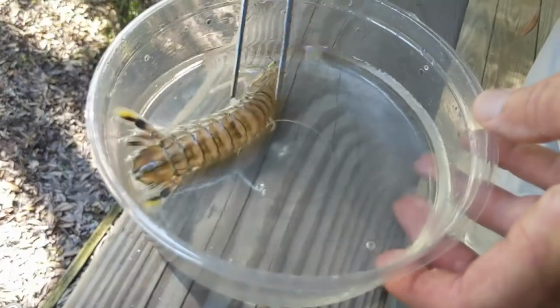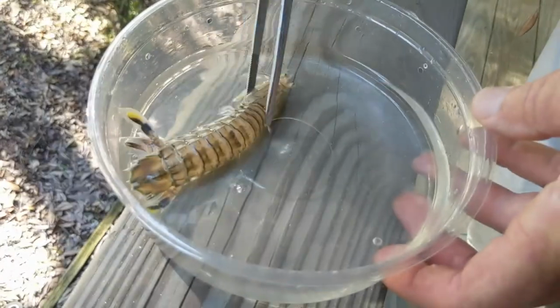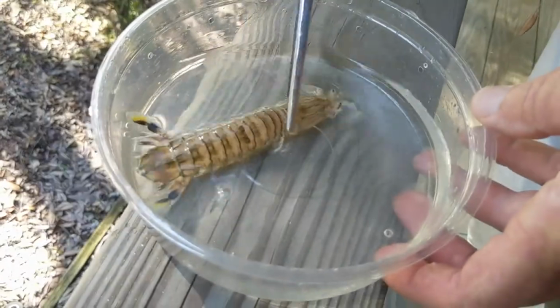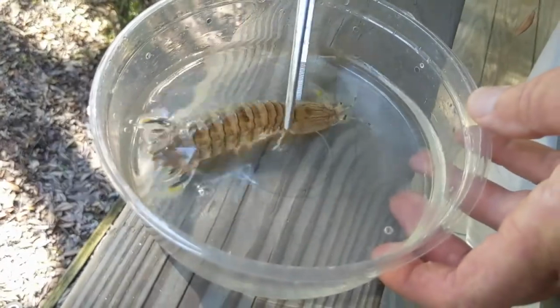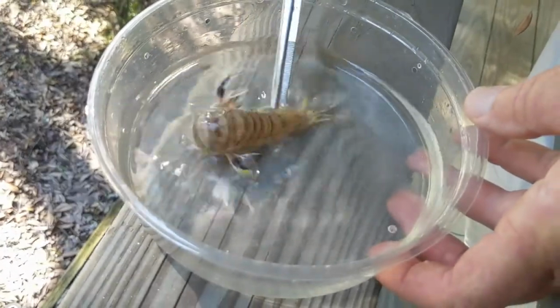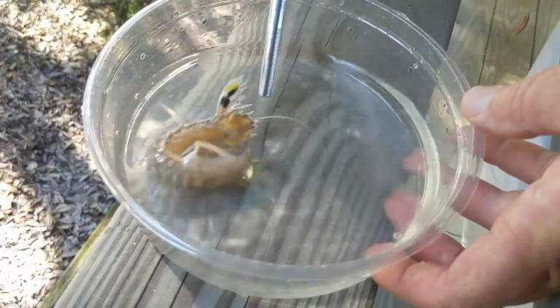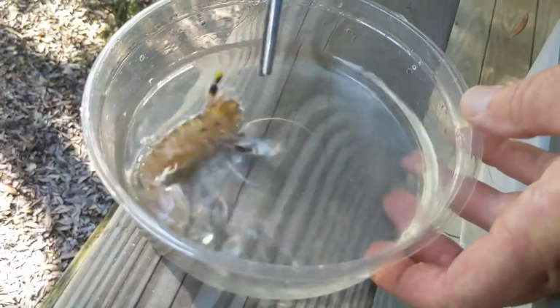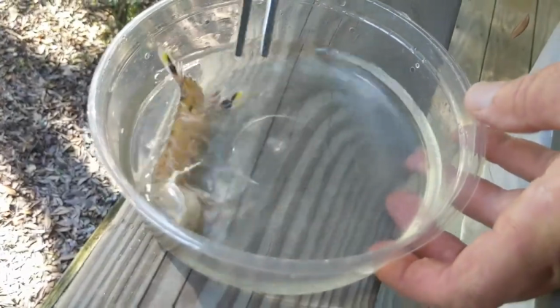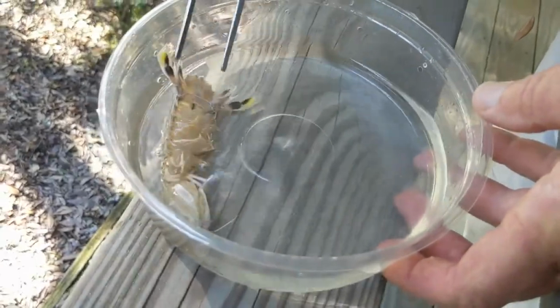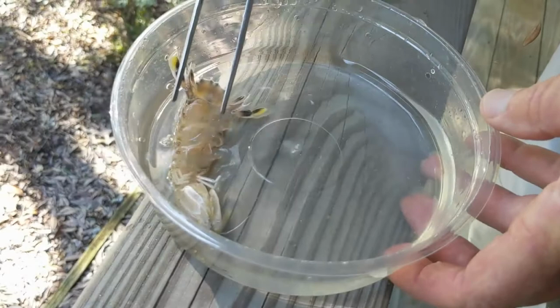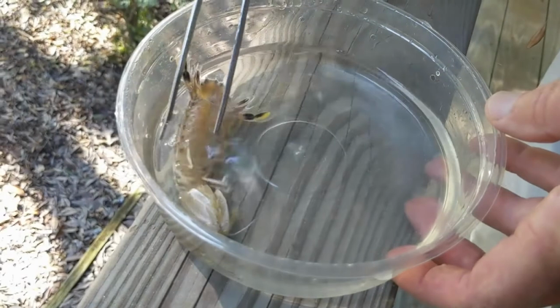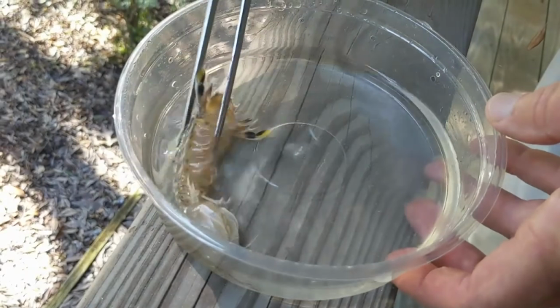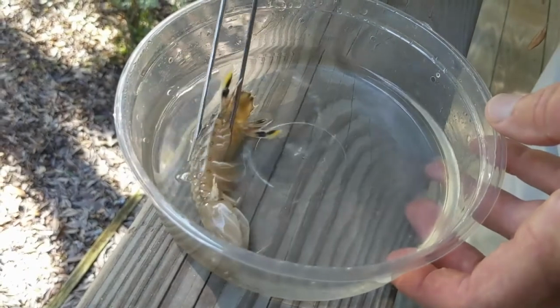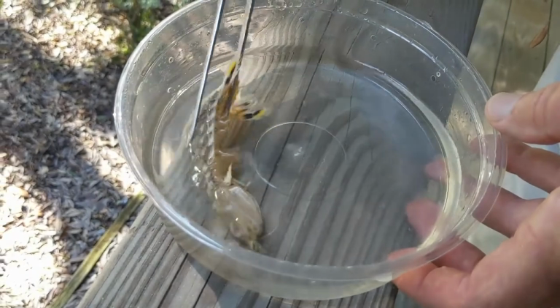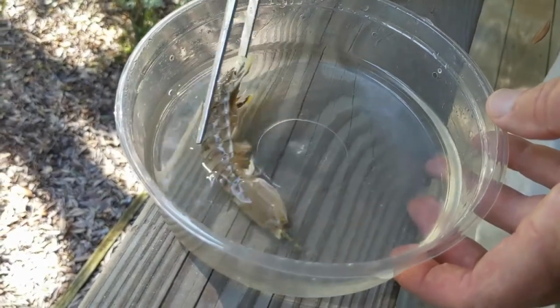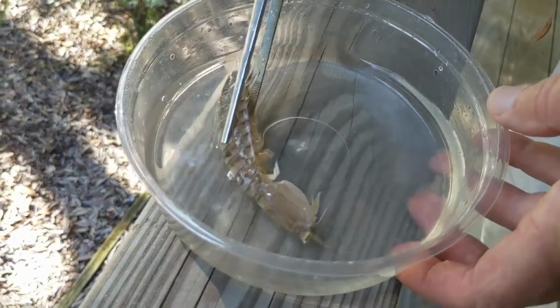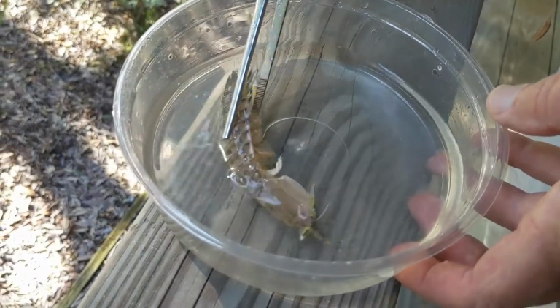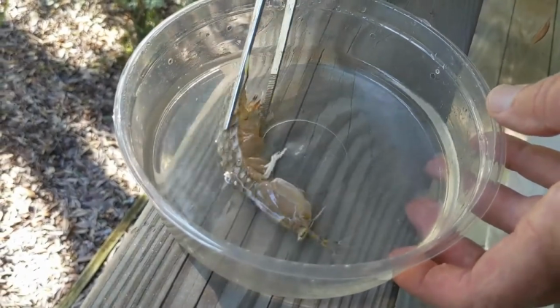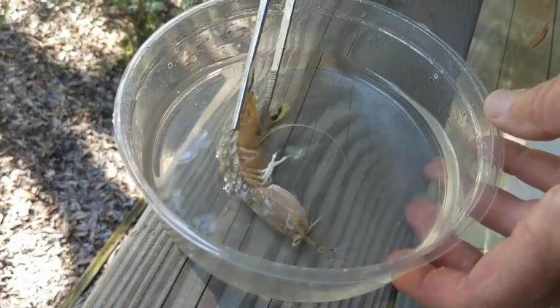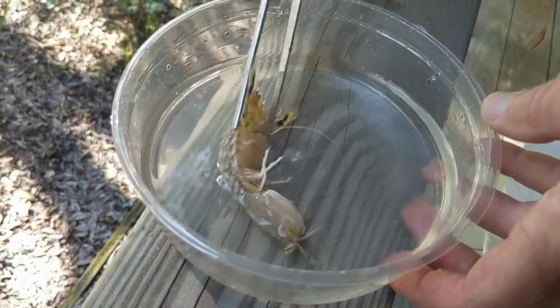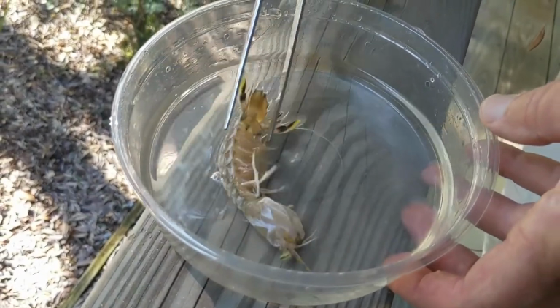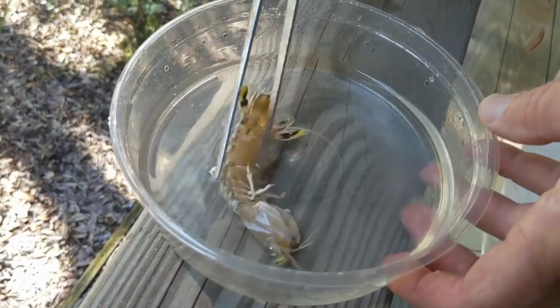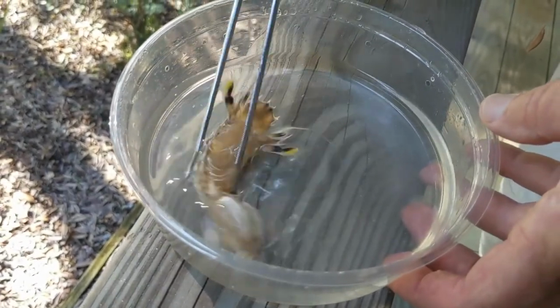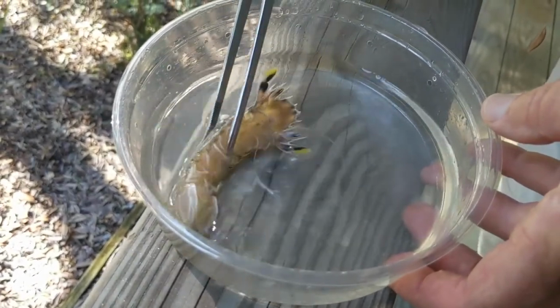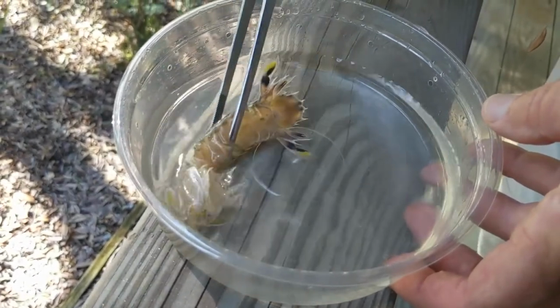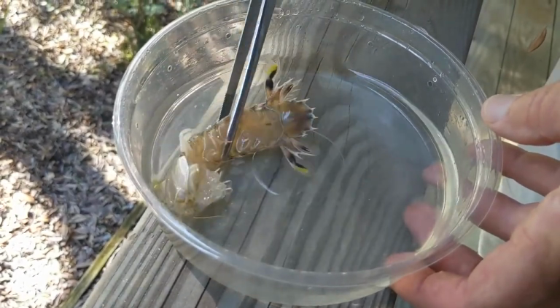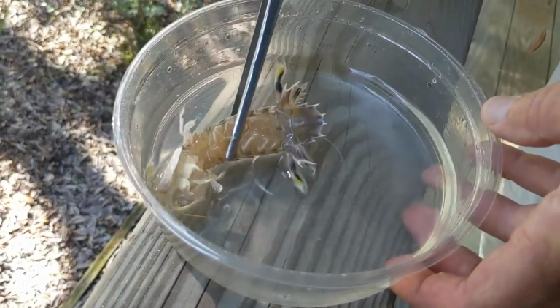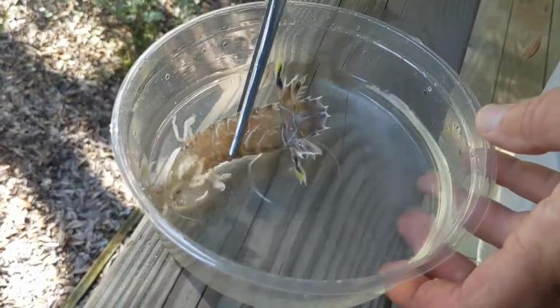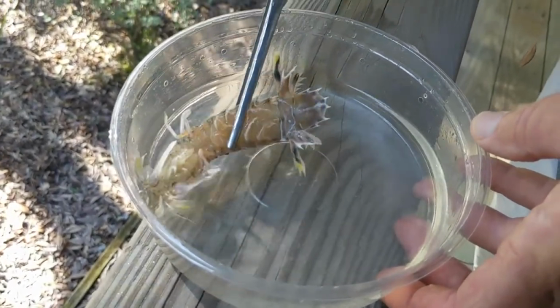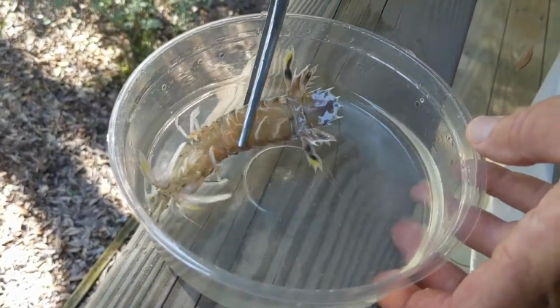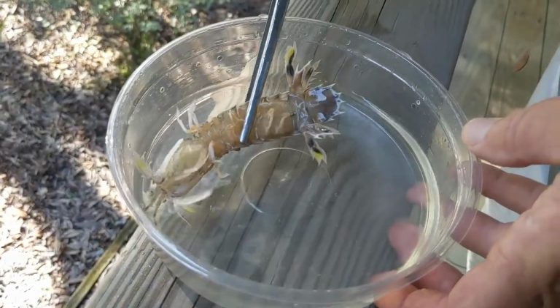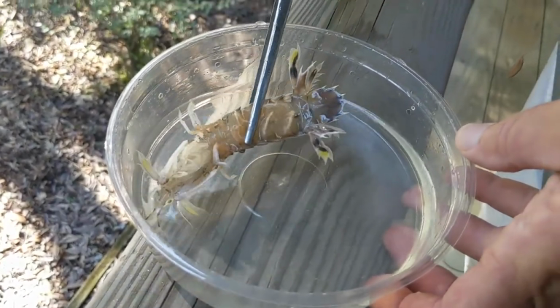They can kind of go backwards and forwards, and you can see what he's doing even in this little container — for he or she, I'm not sure if this is a male or a female.